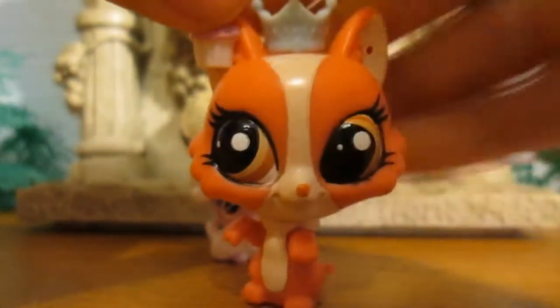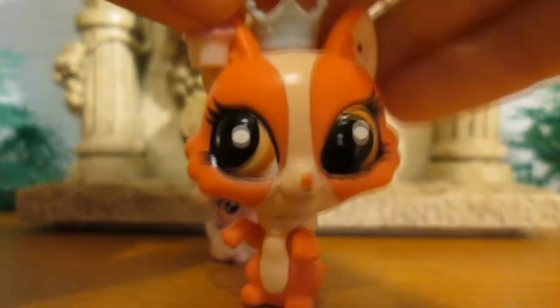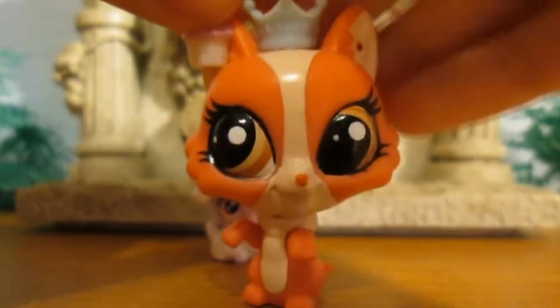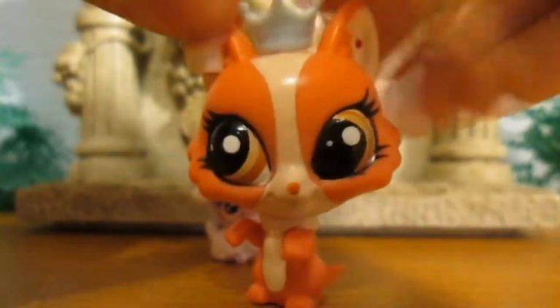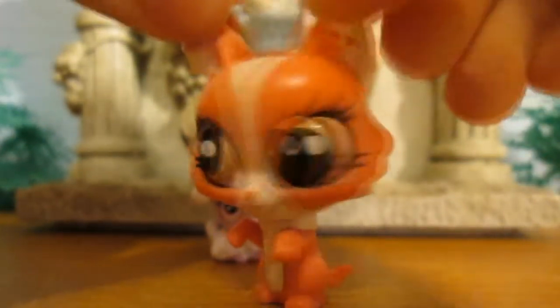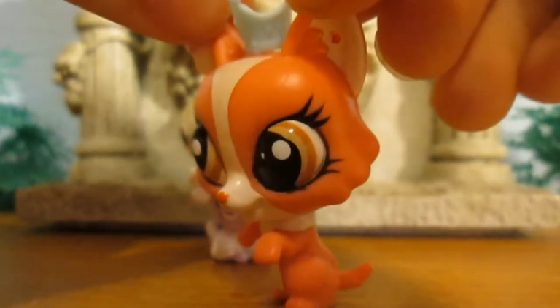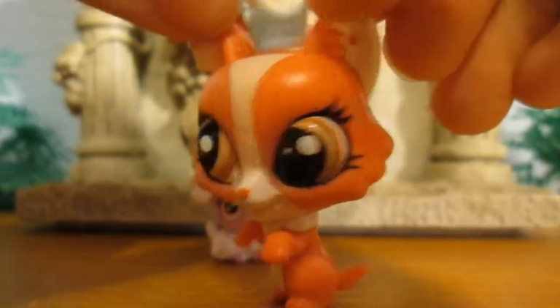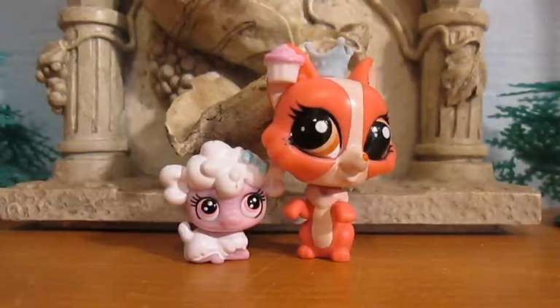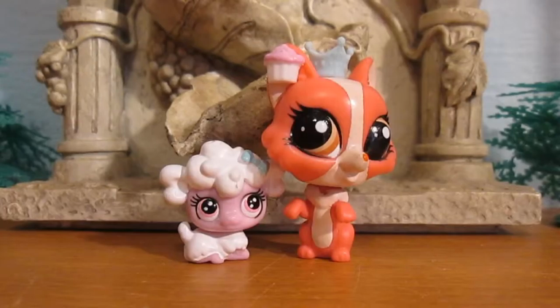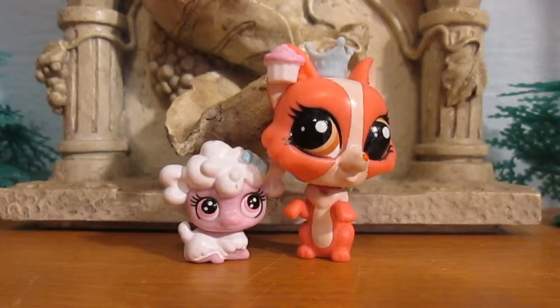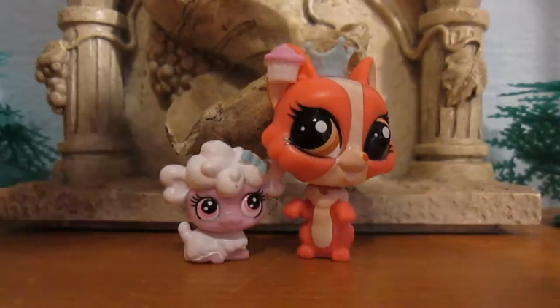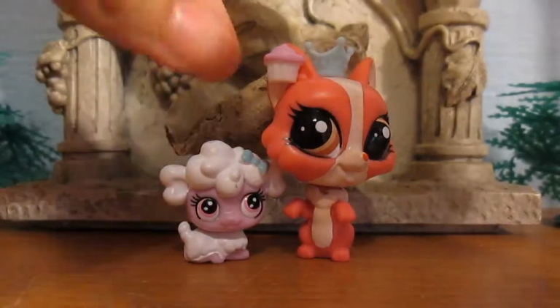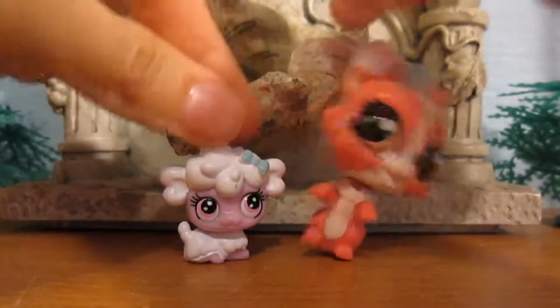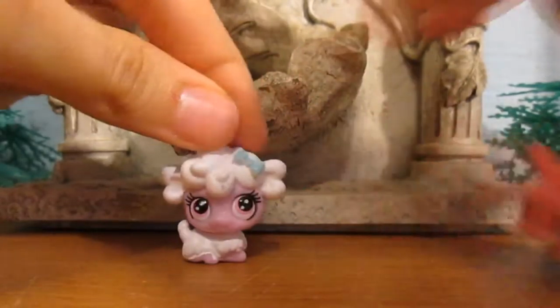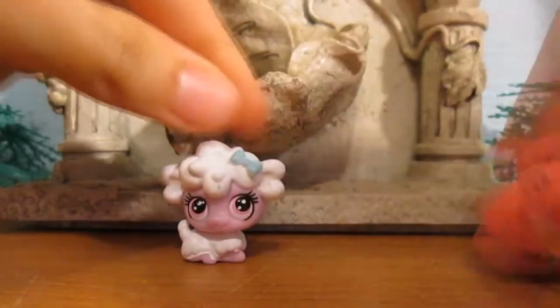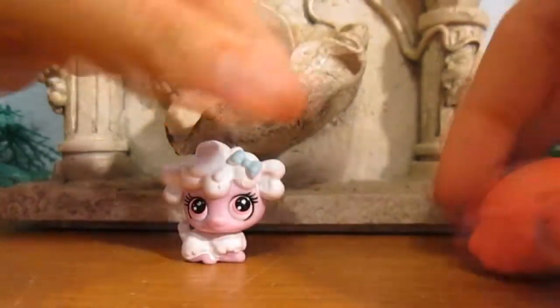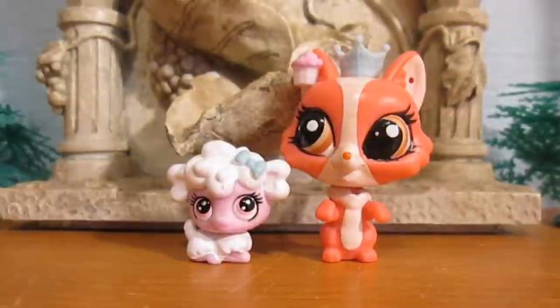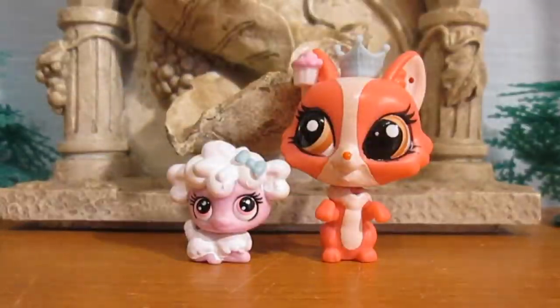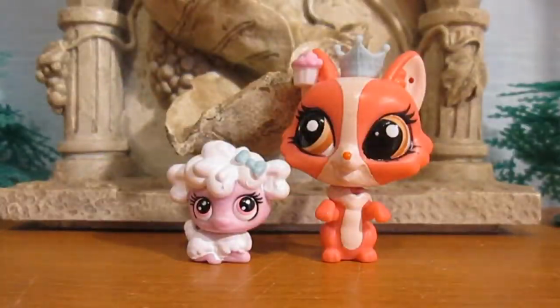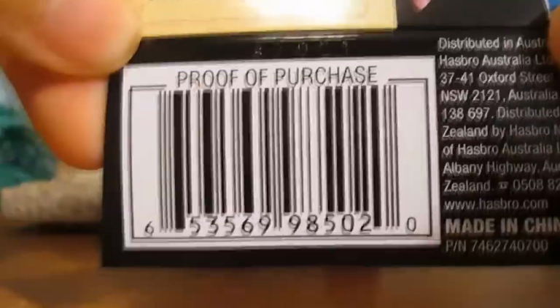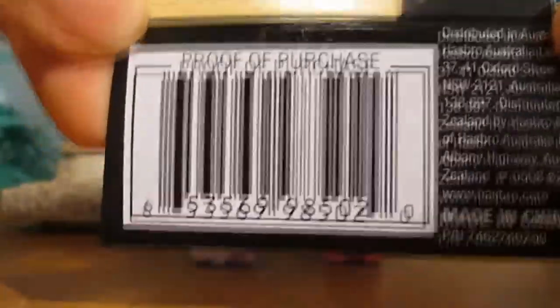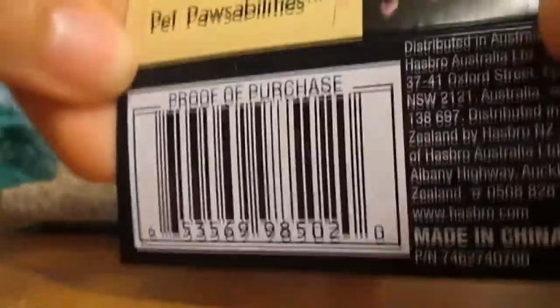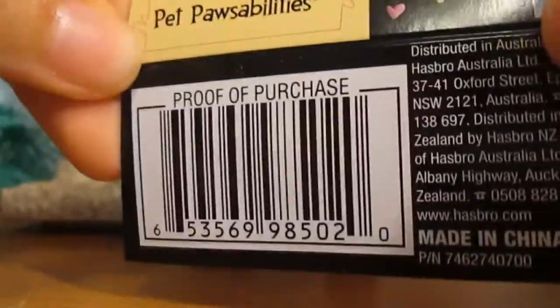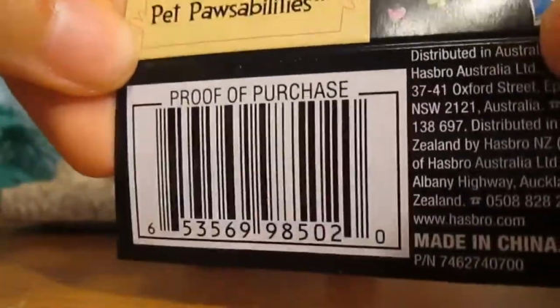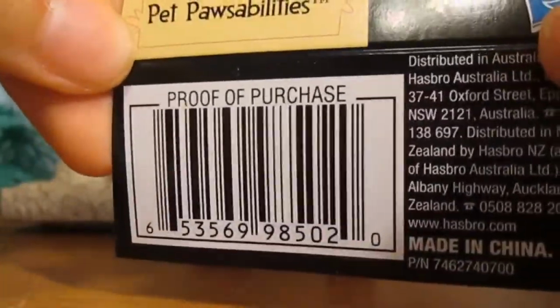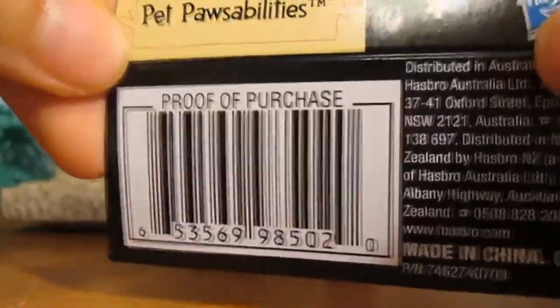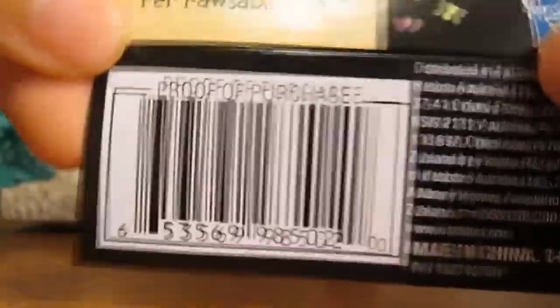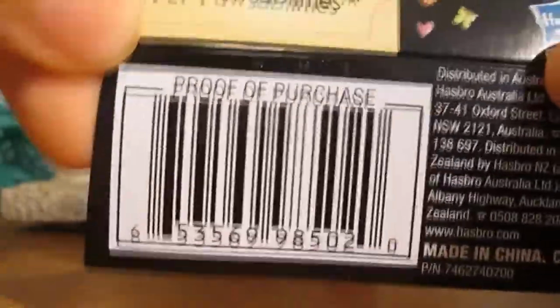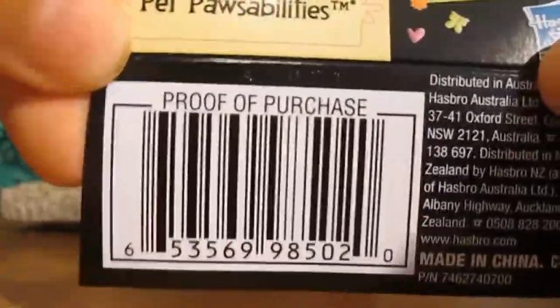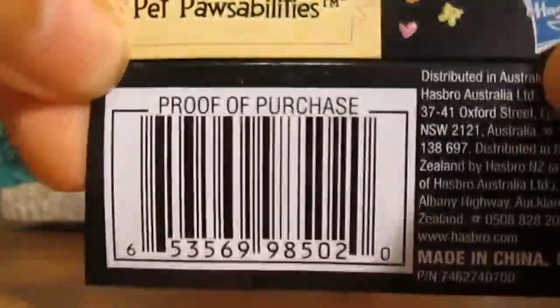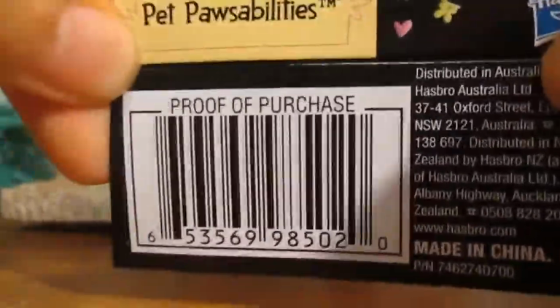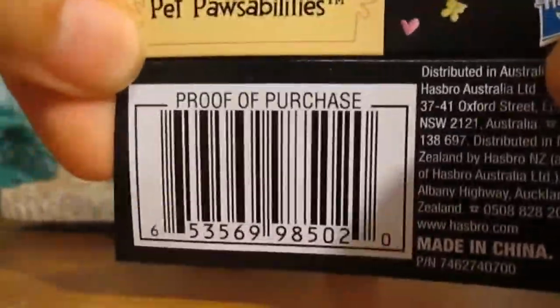She's so pretty! So there you go! And now, of course, to attaching the UPC code to the form.